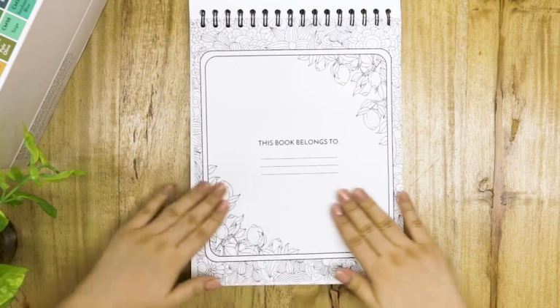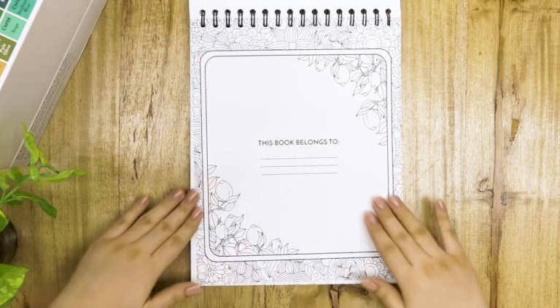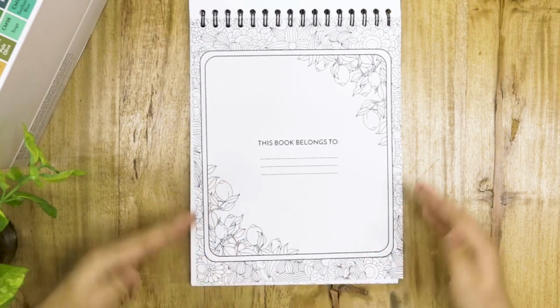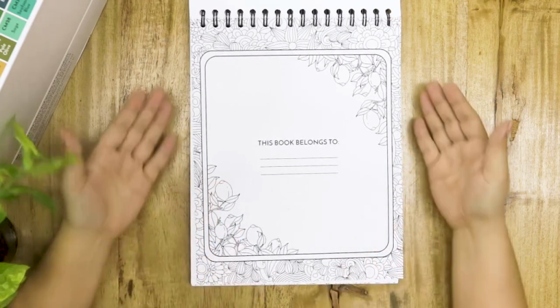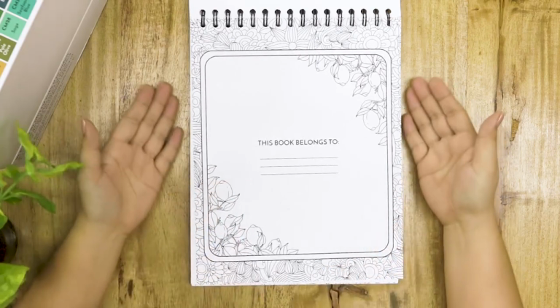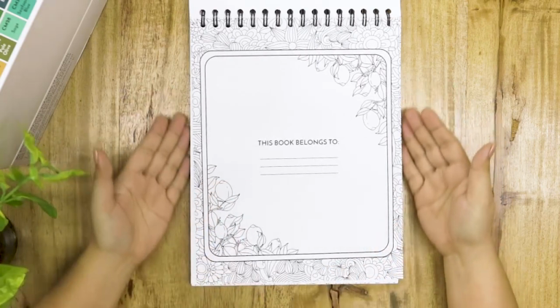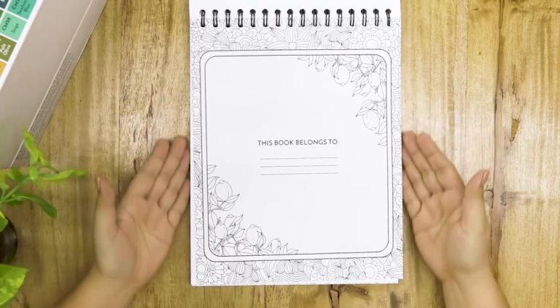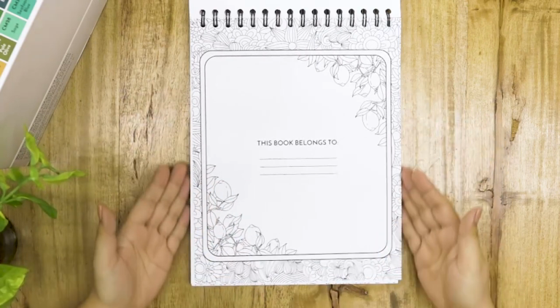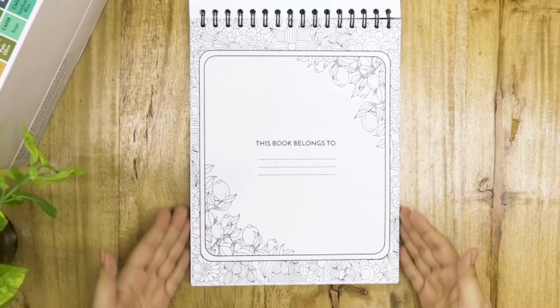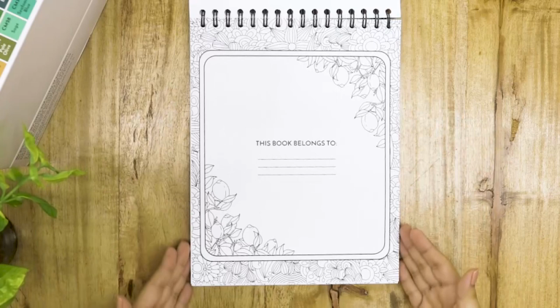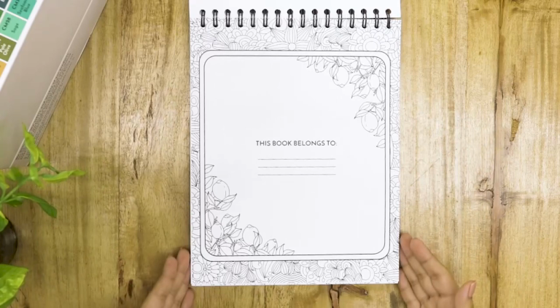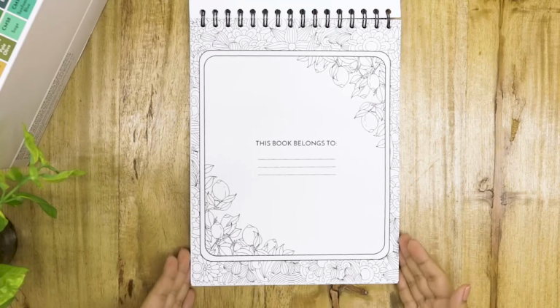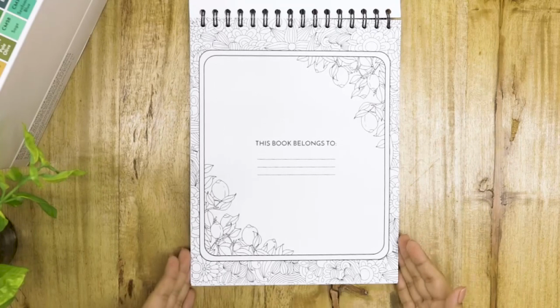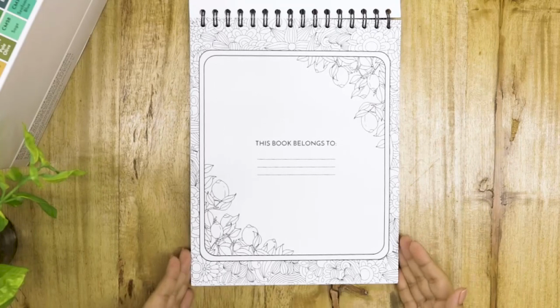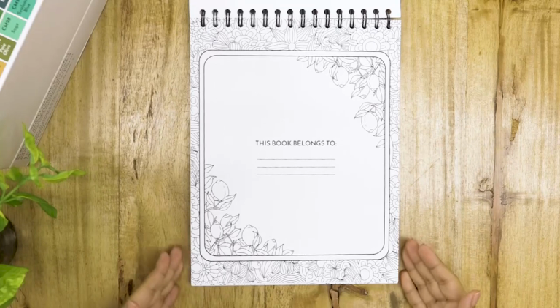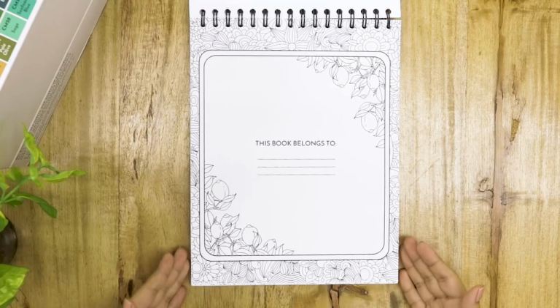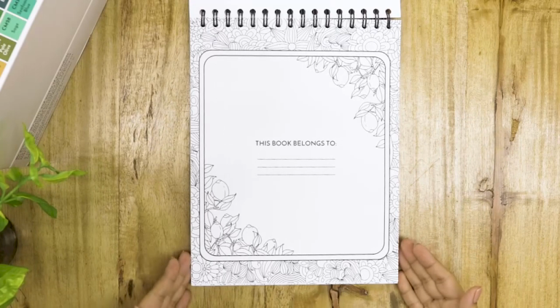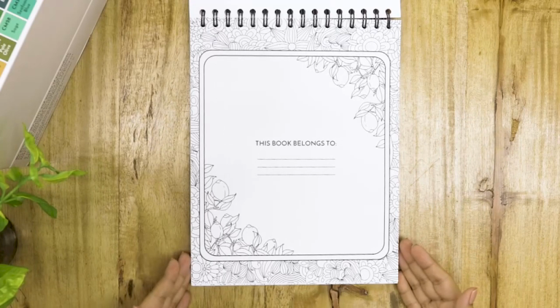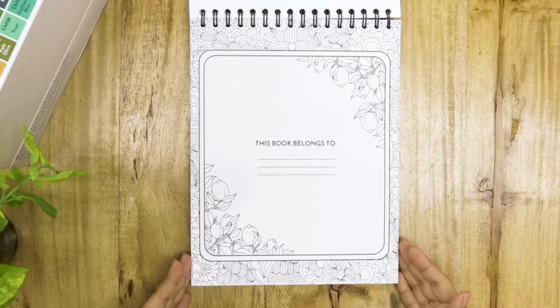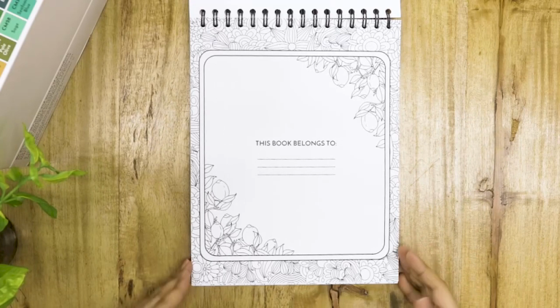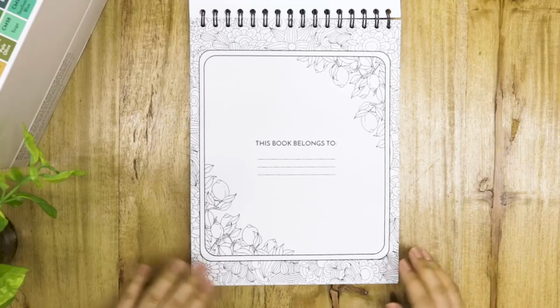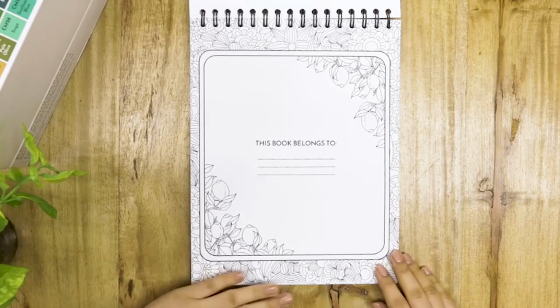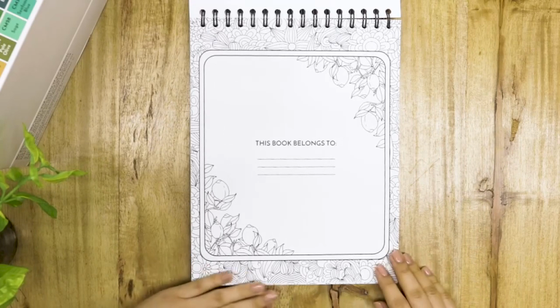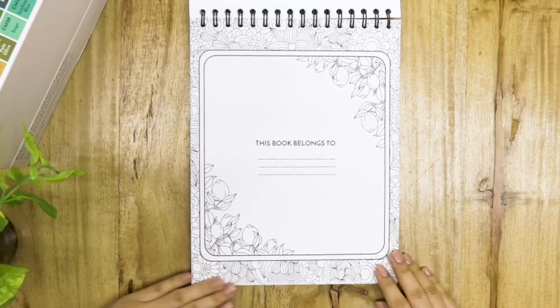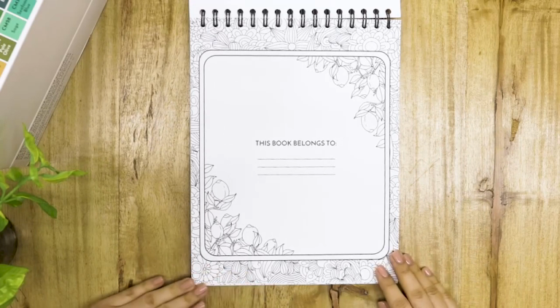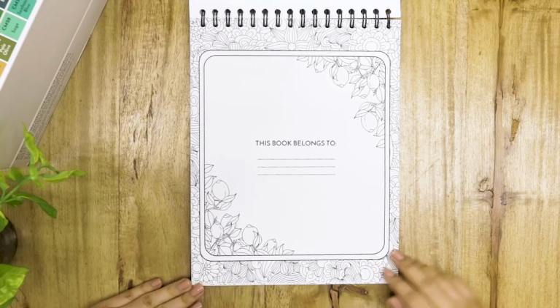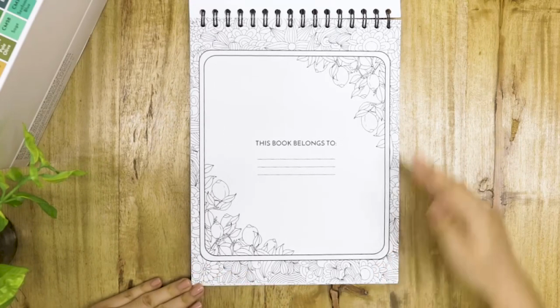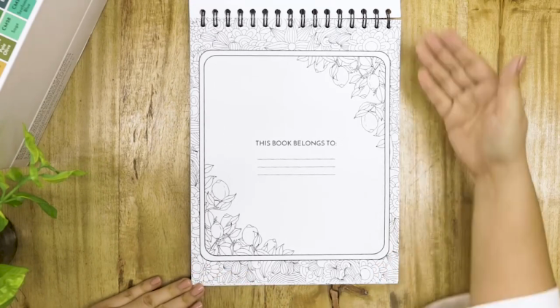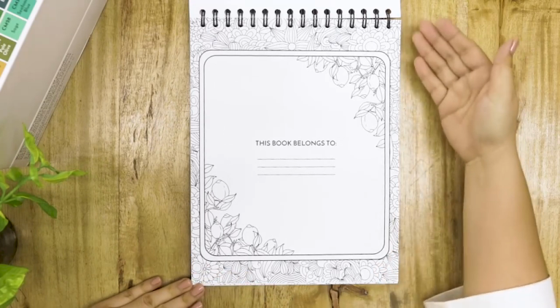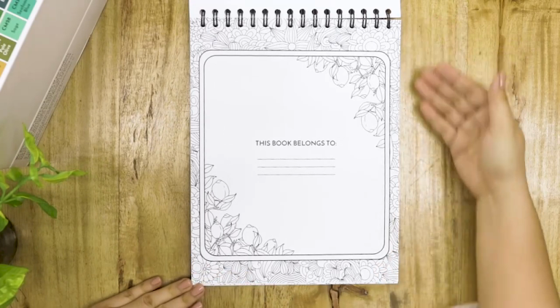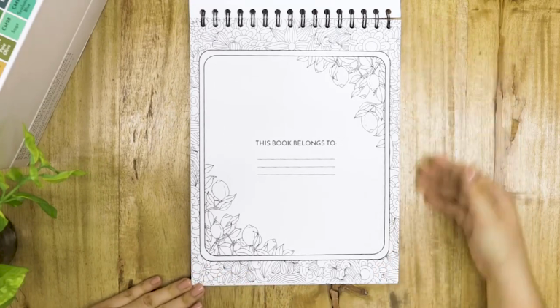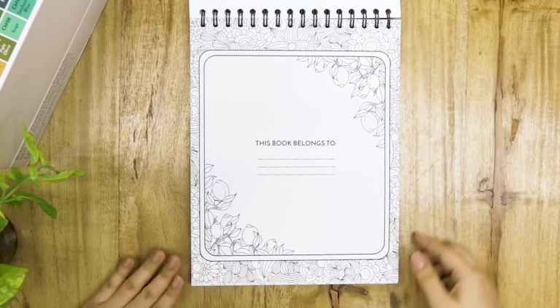Let's flip through the coloring pages, shall we? Yes, let's get lost in Candyland.